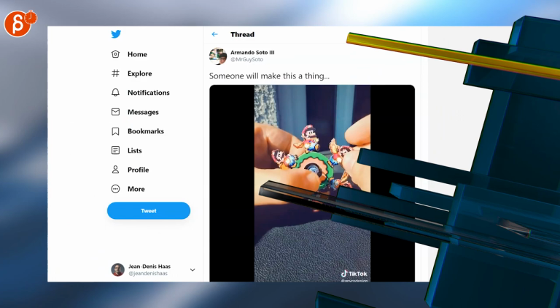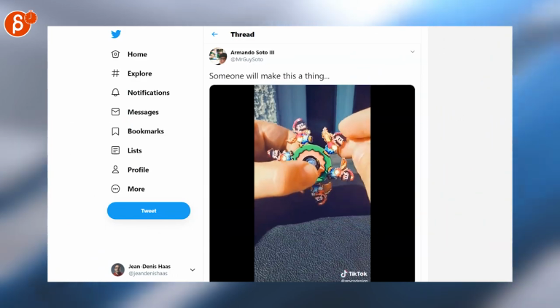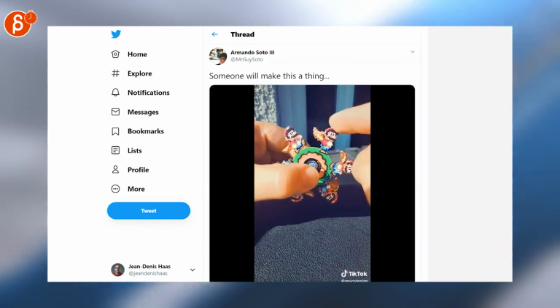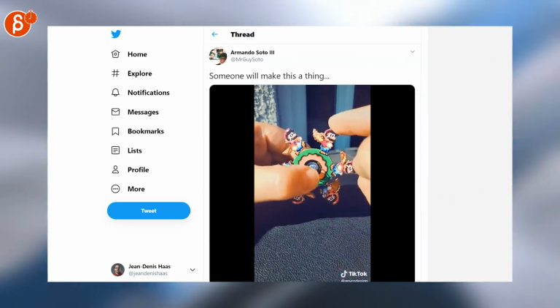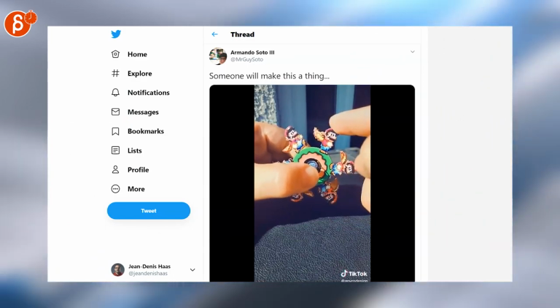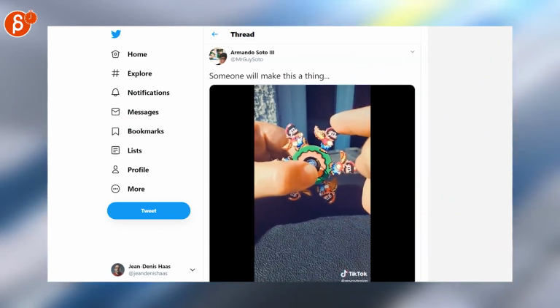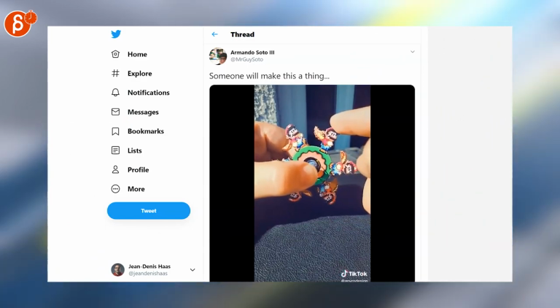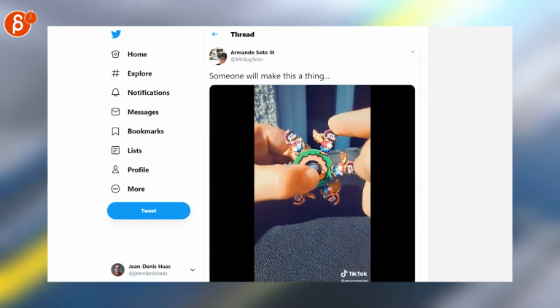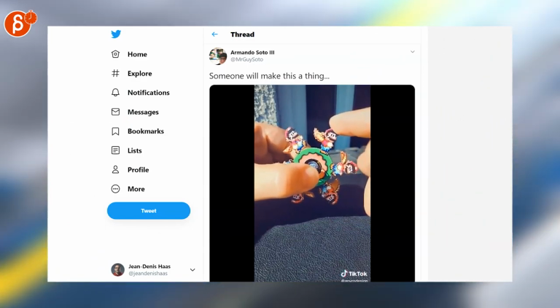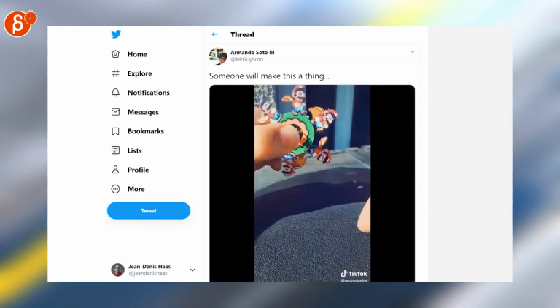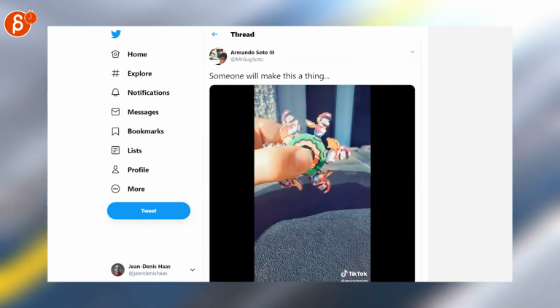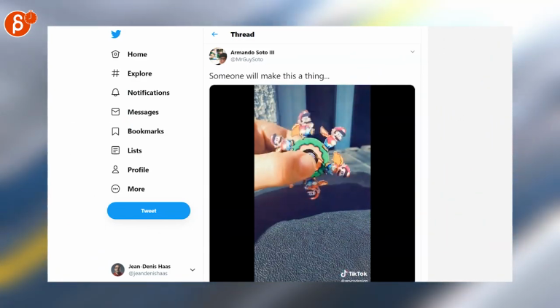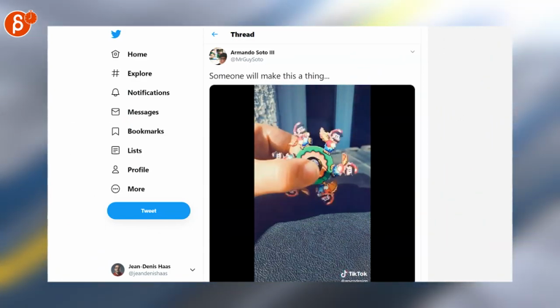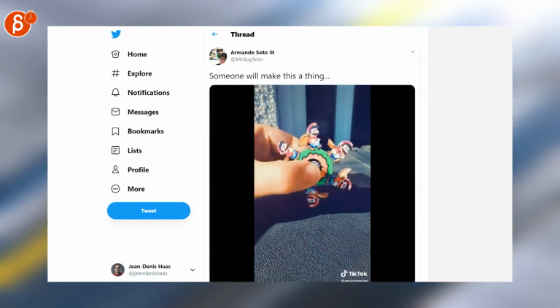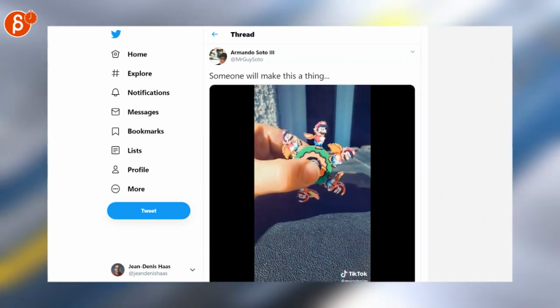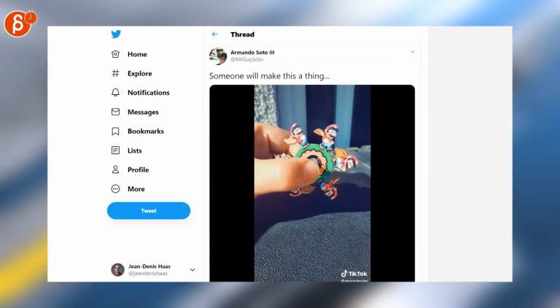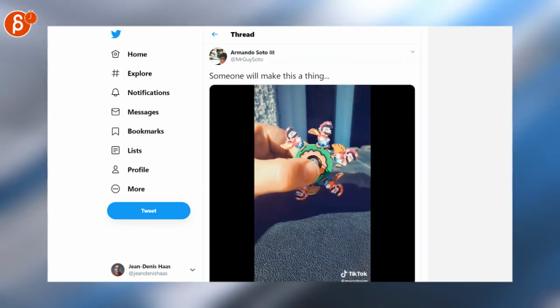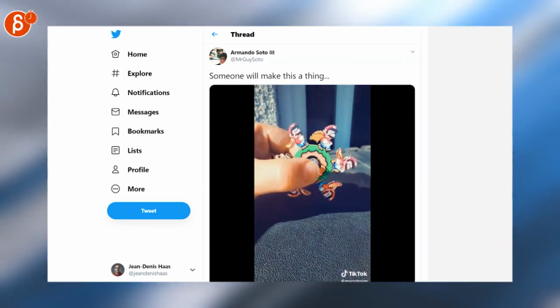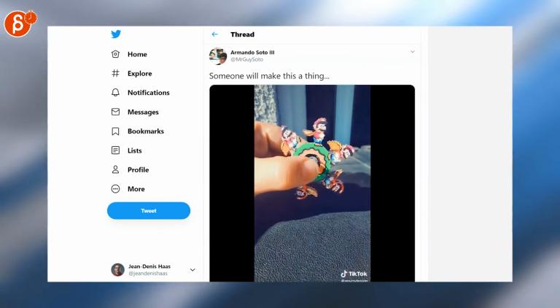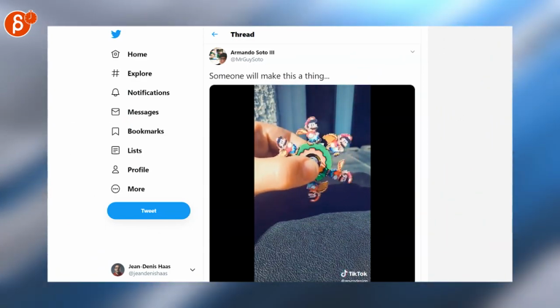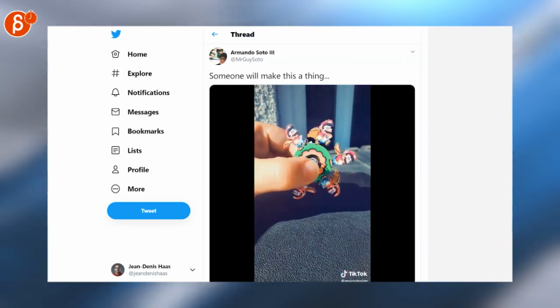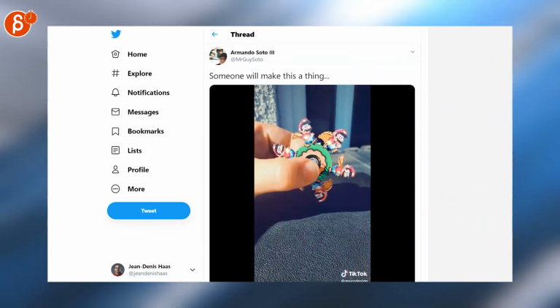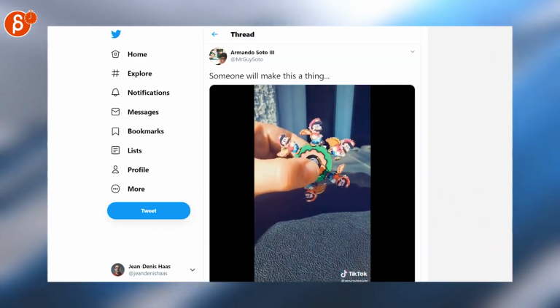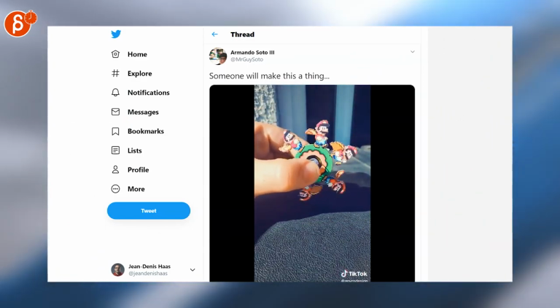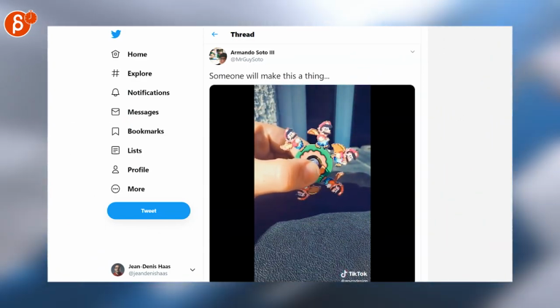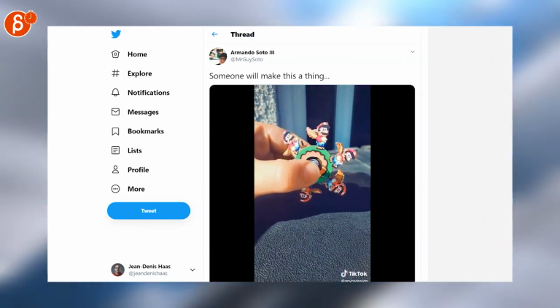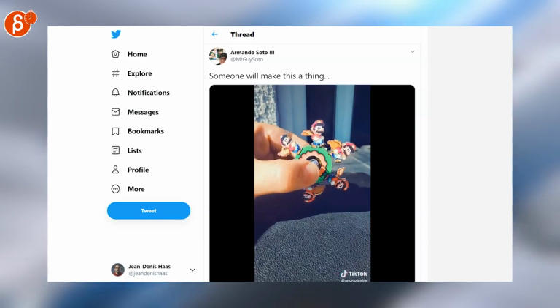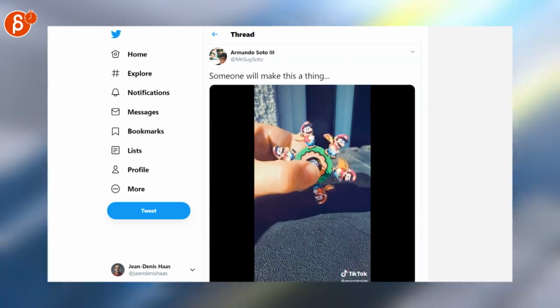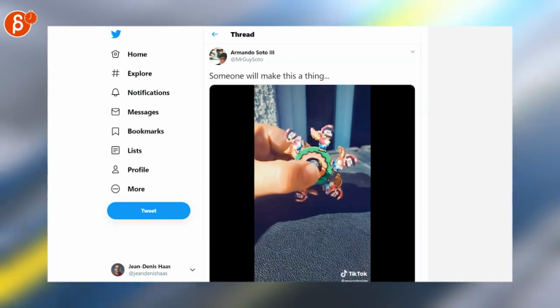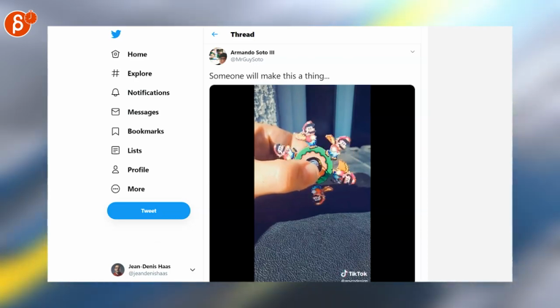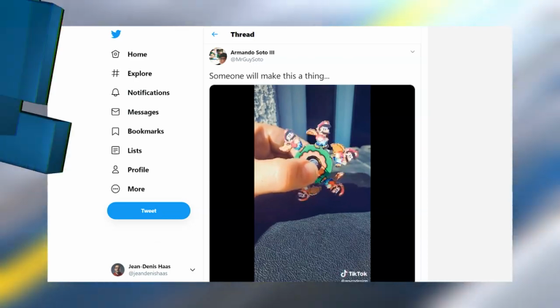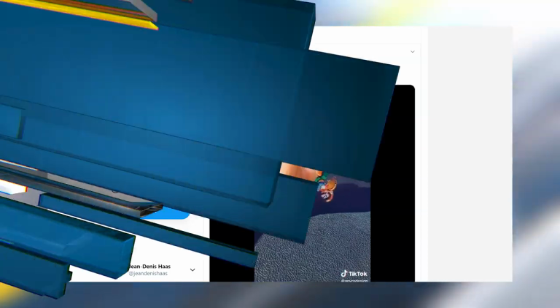Slightly random, but I thought this was cute. It has pixel art, has movement, turns into animation — a zoetrope. It's kind of cute.